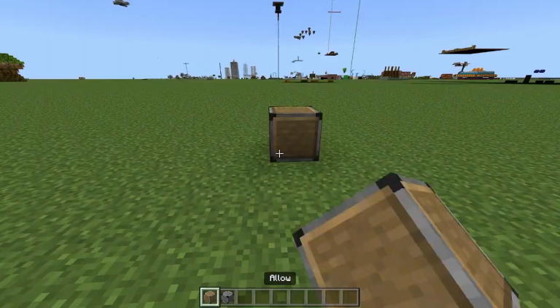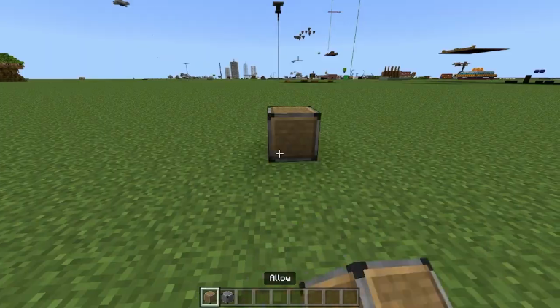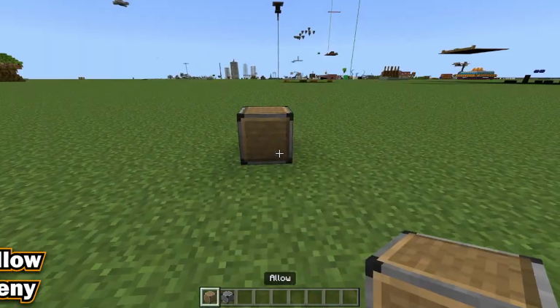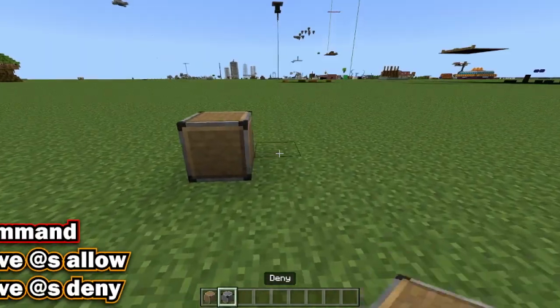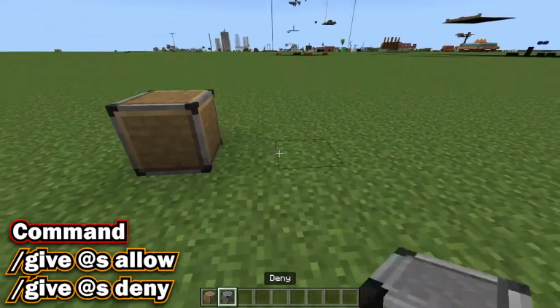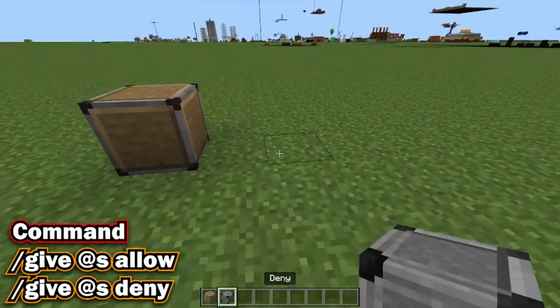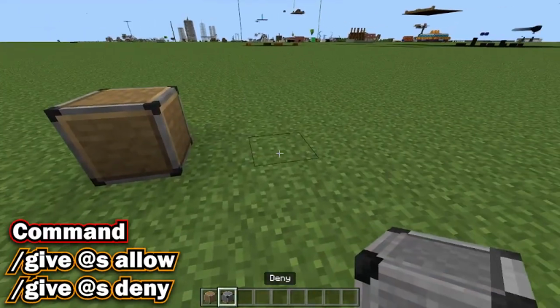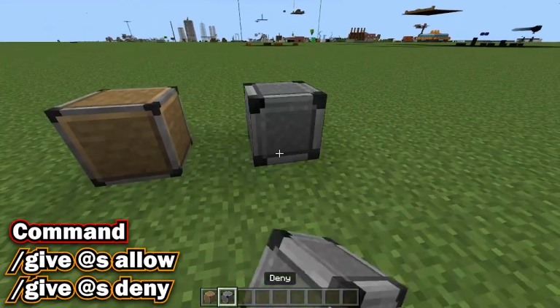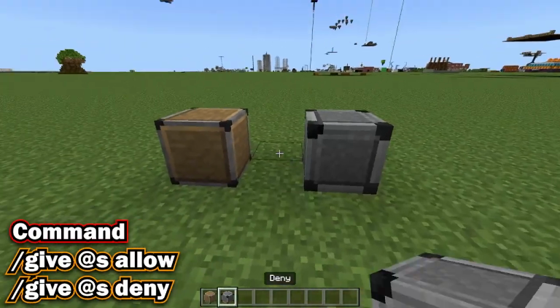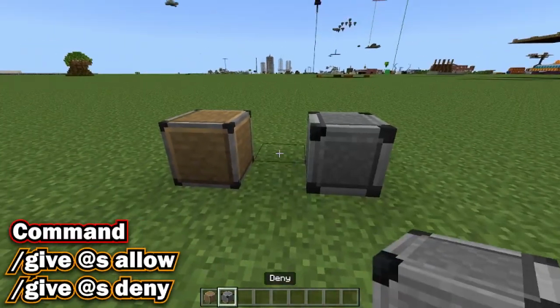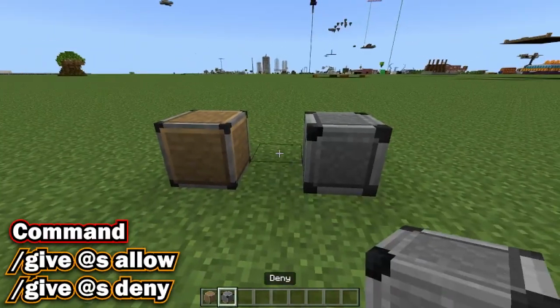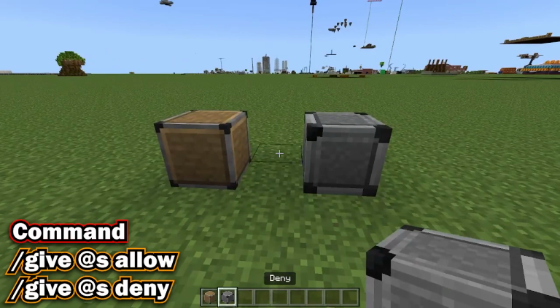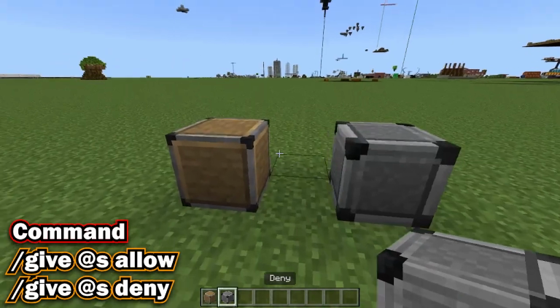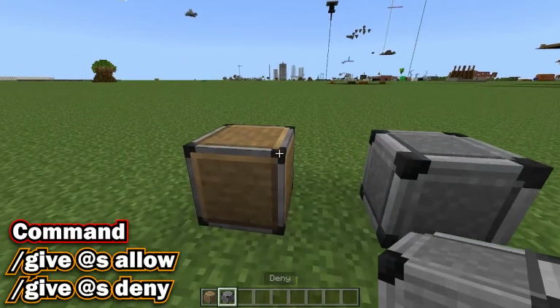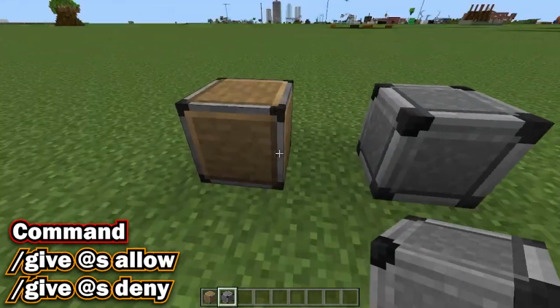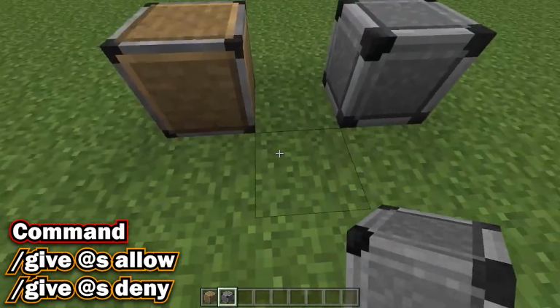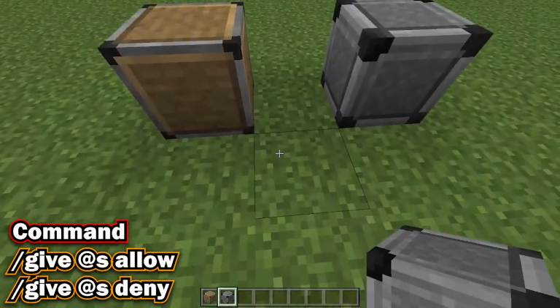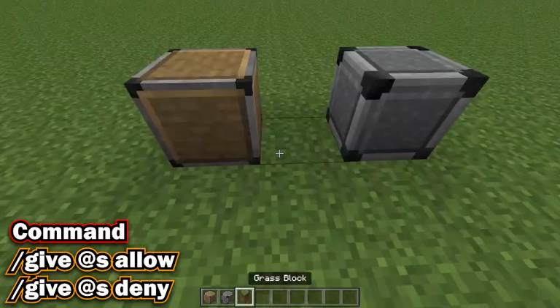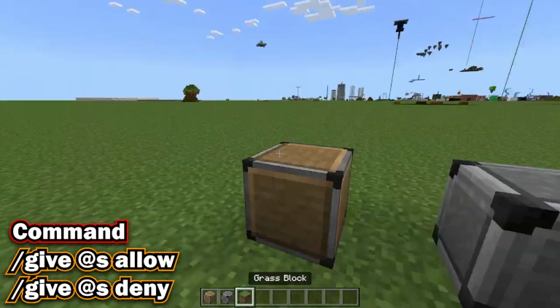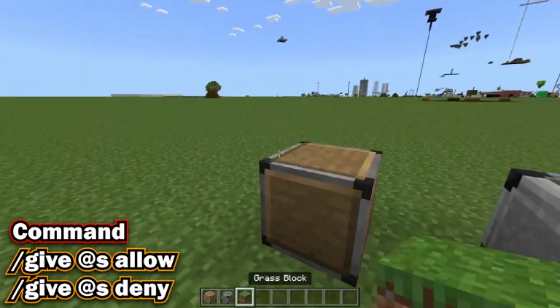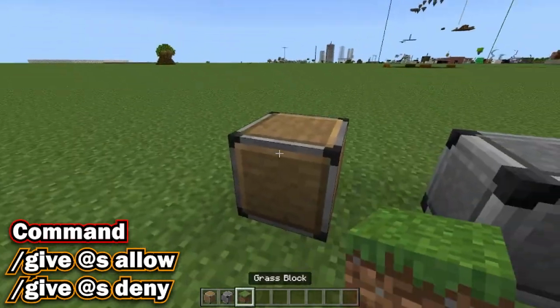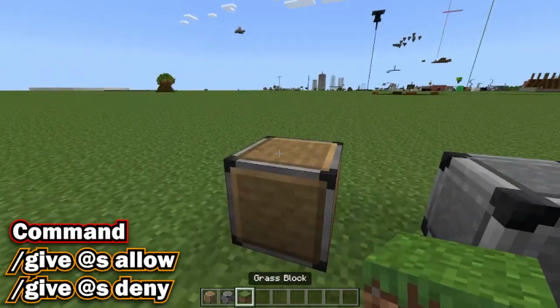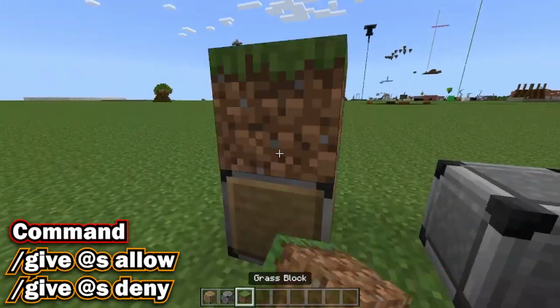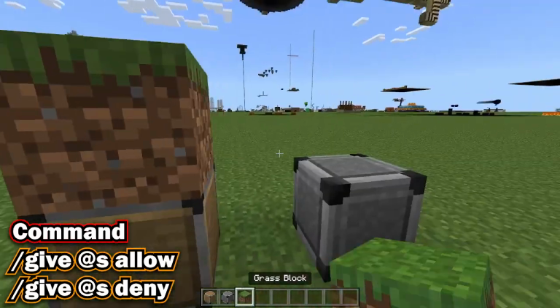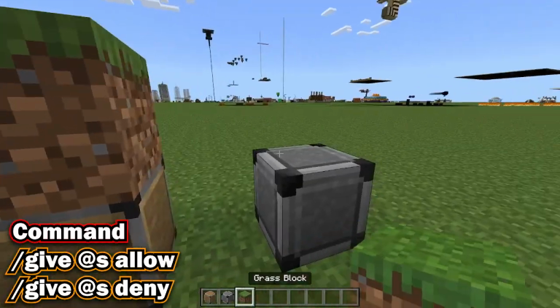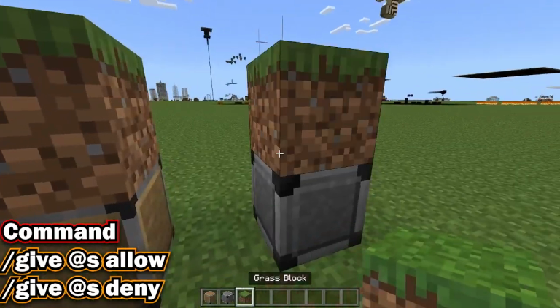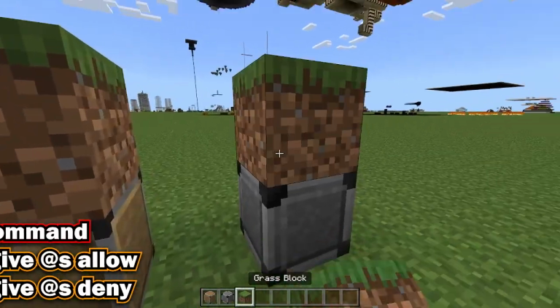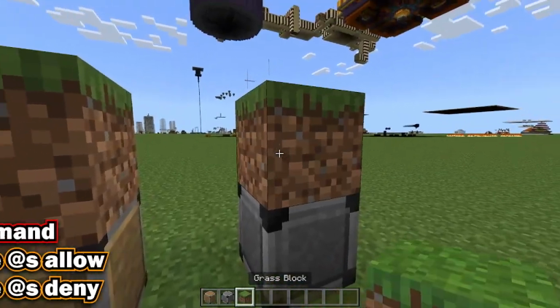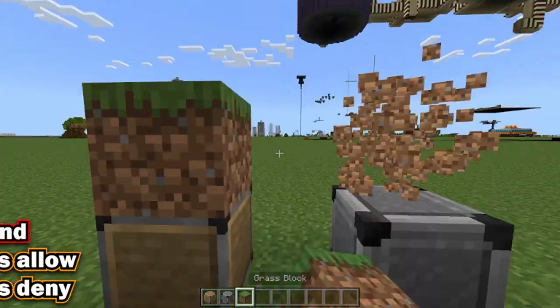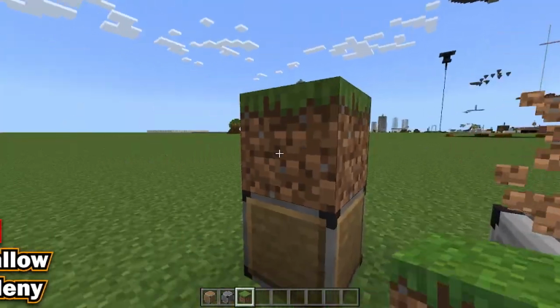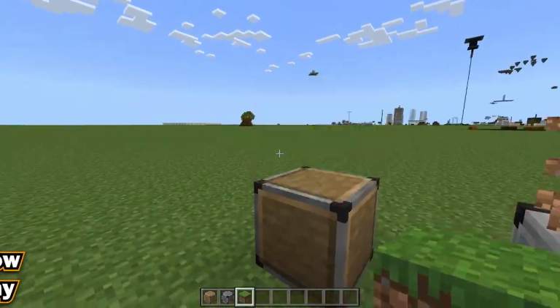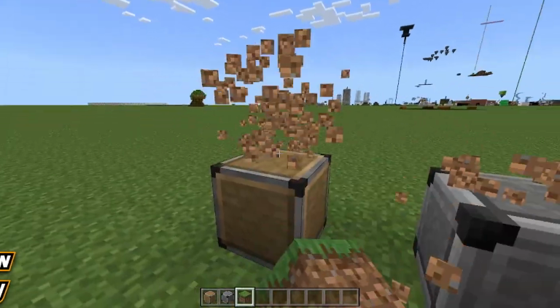Next is the allow and deny blocks. These can allow or deny you to place blocks on it, depending on which one you use.